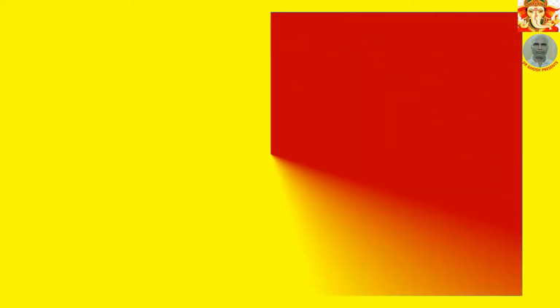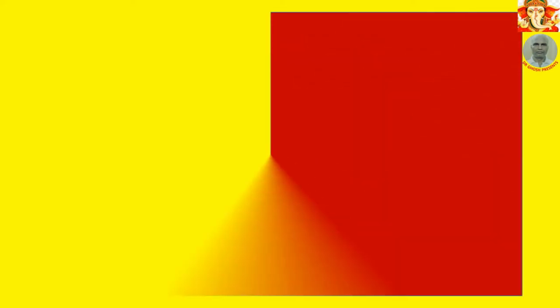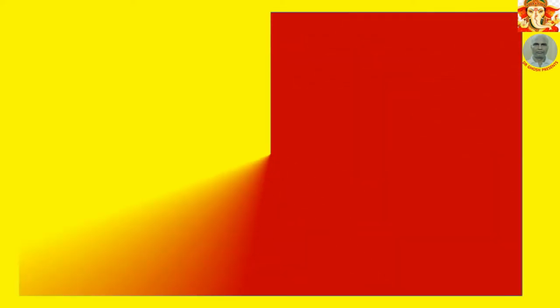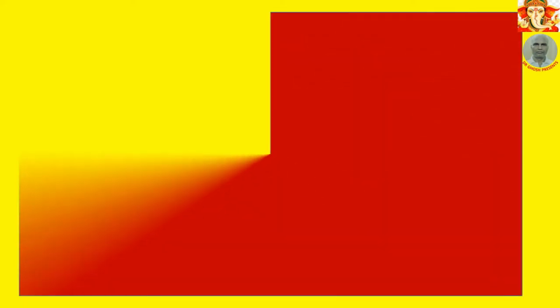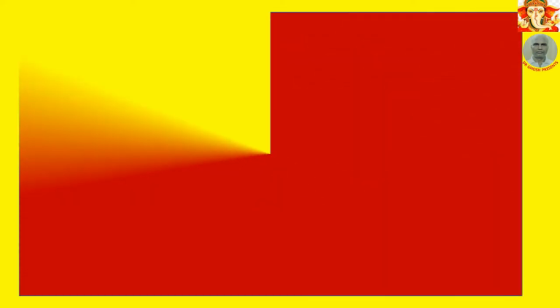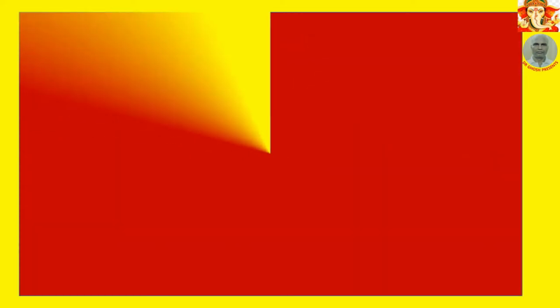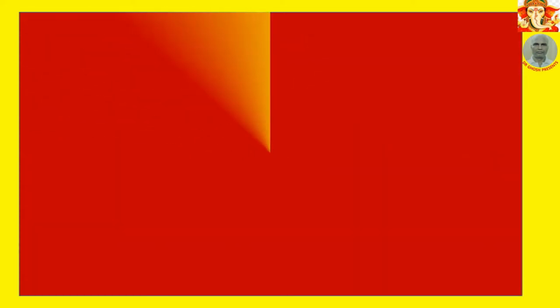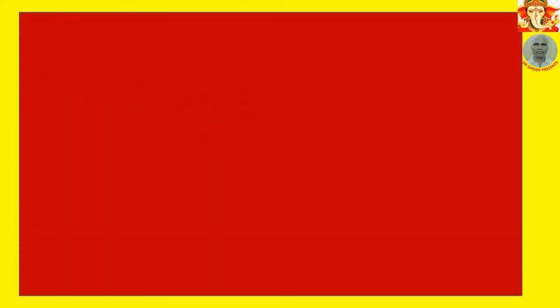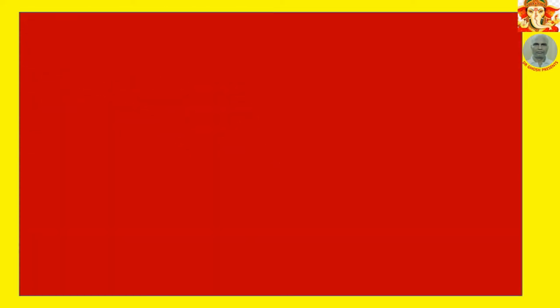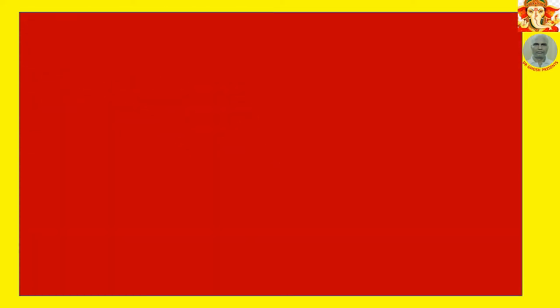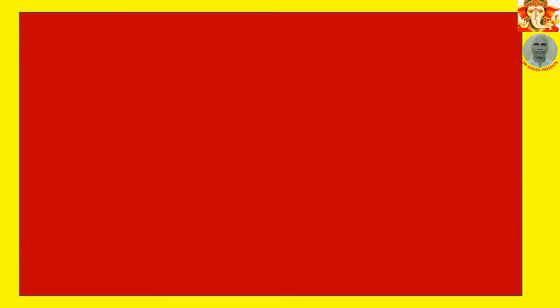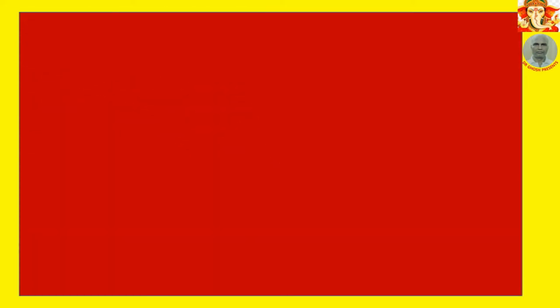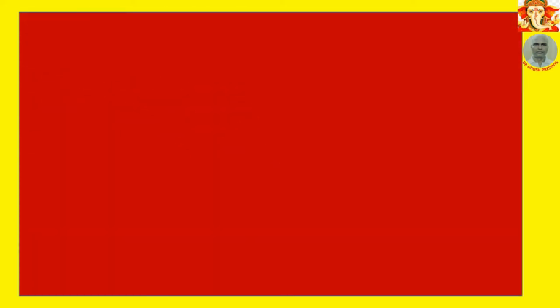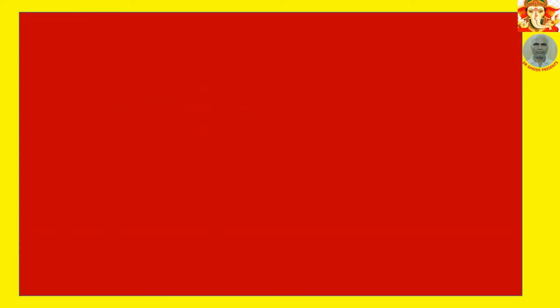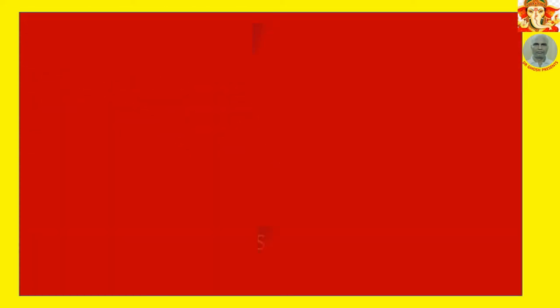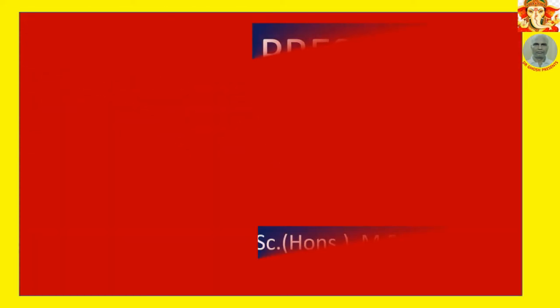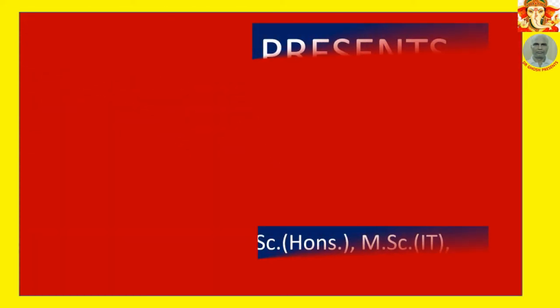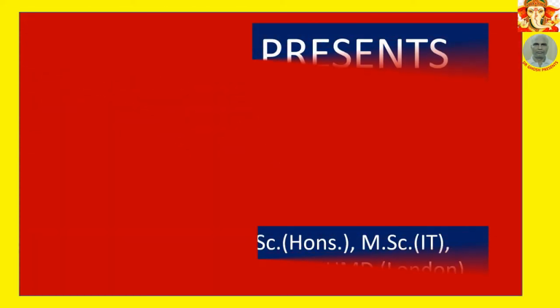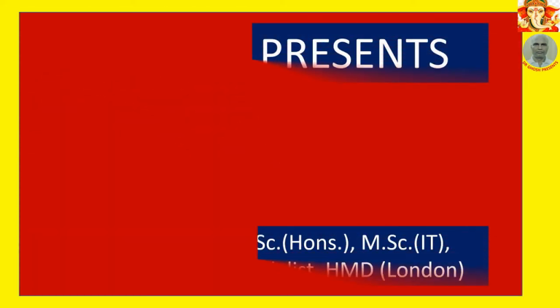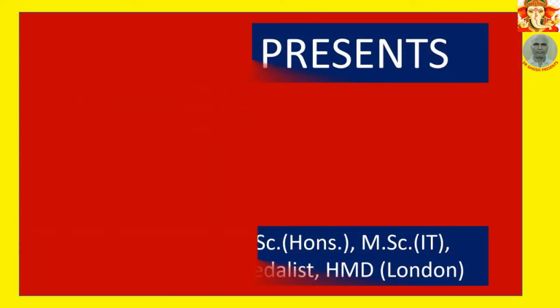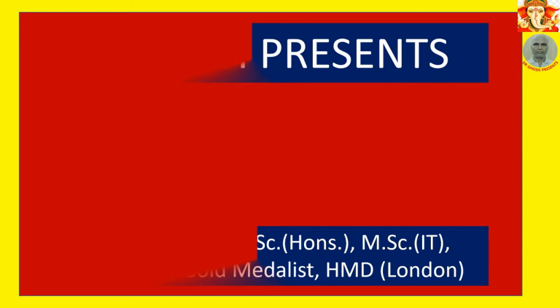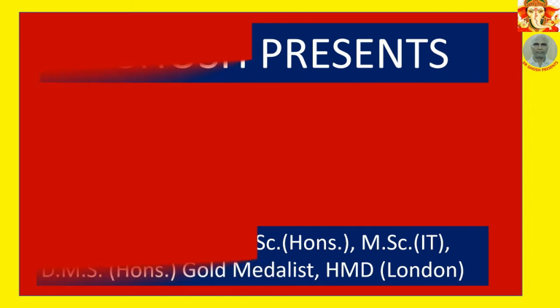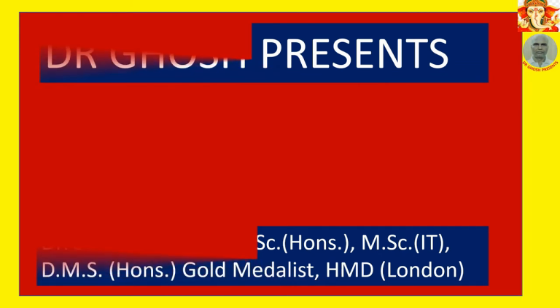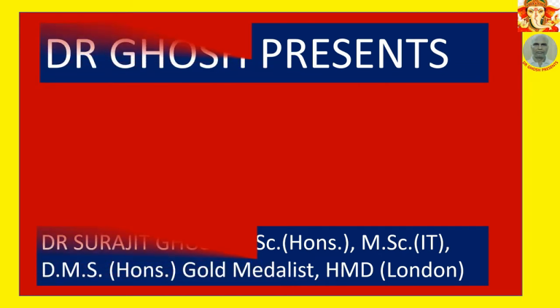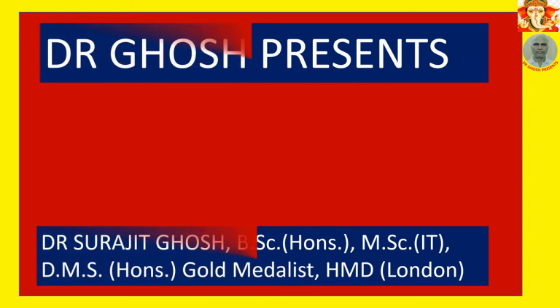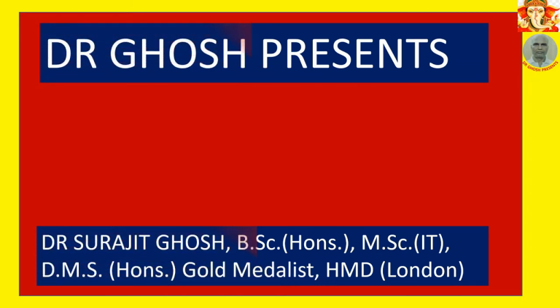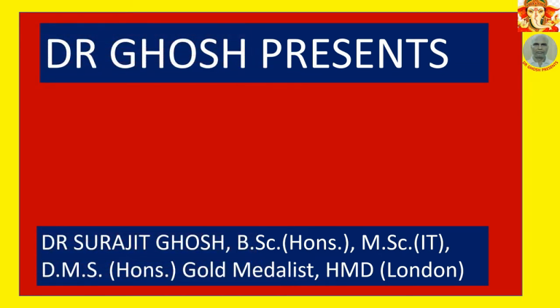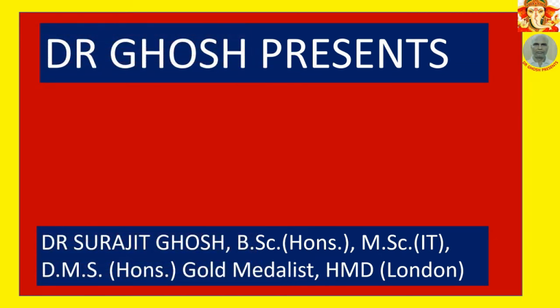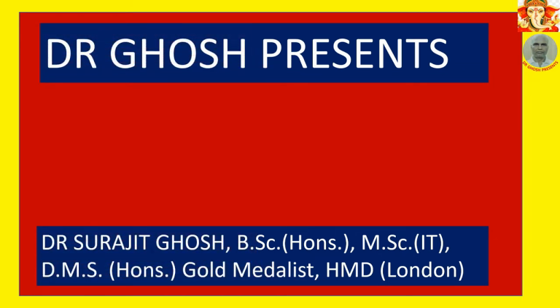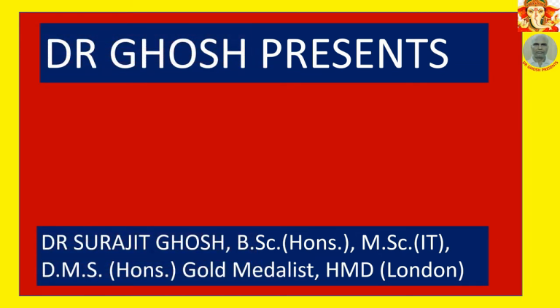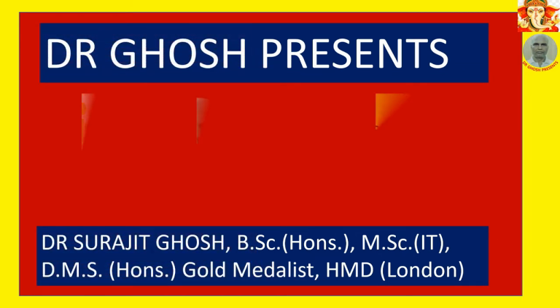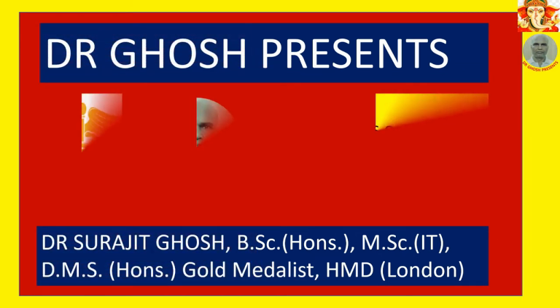Friends, I am Dr. Shurujit Ghosh. Welcome to my channel, Dr. Ghosh Presents.